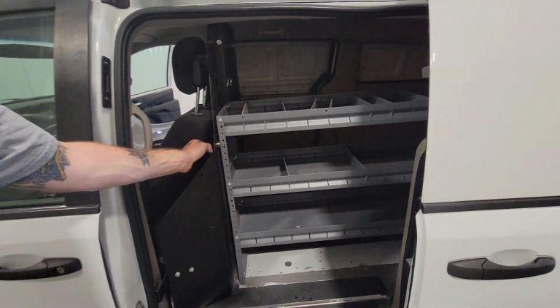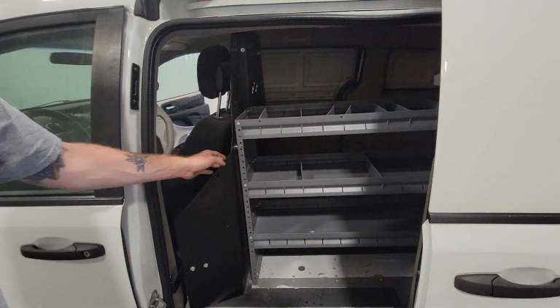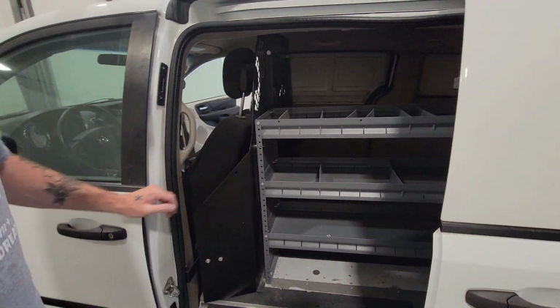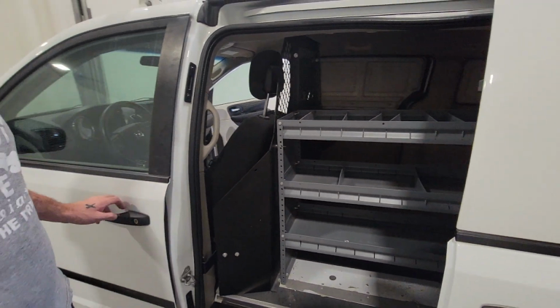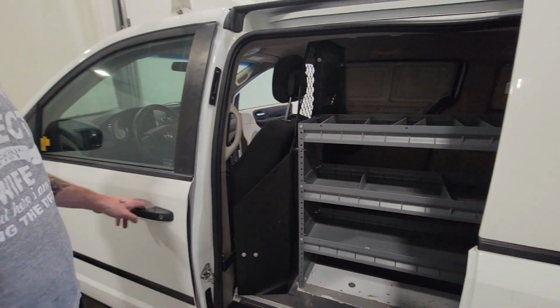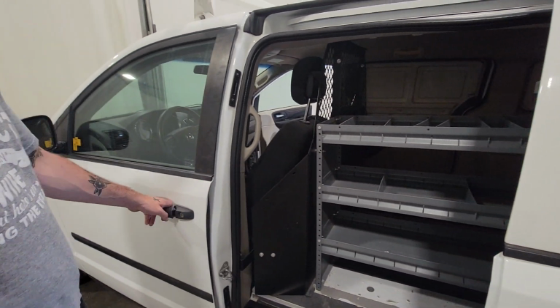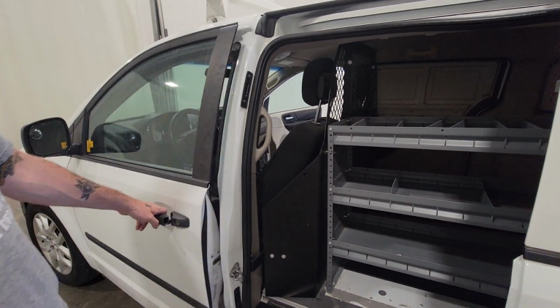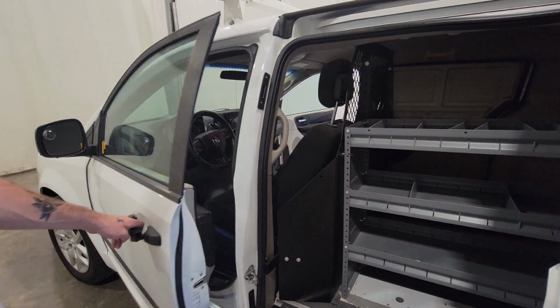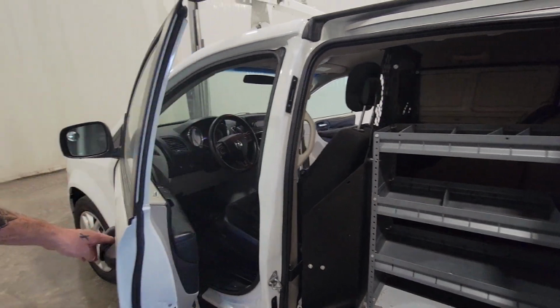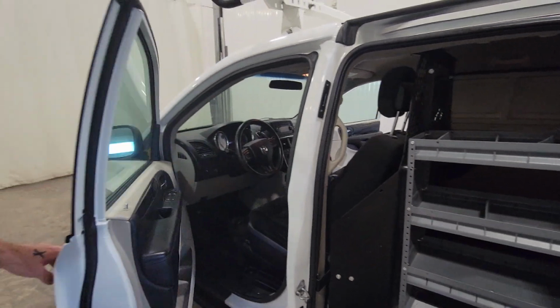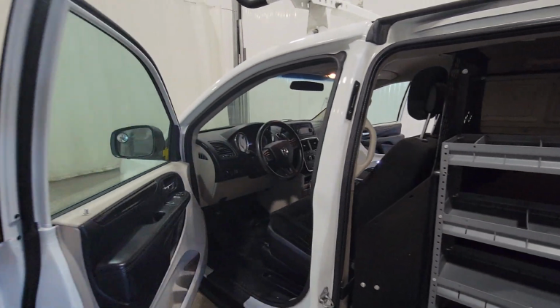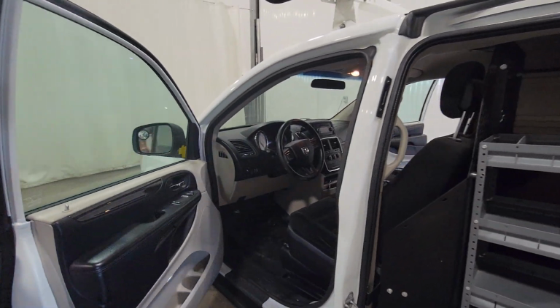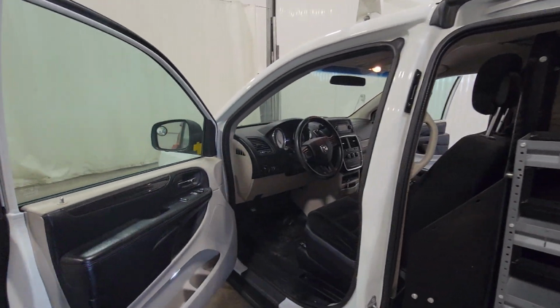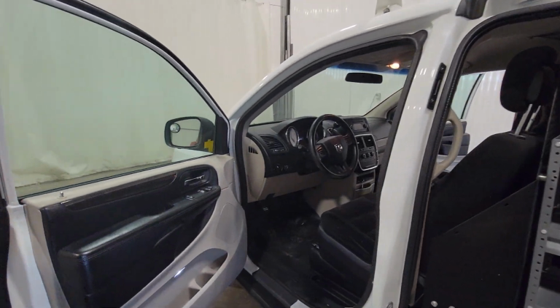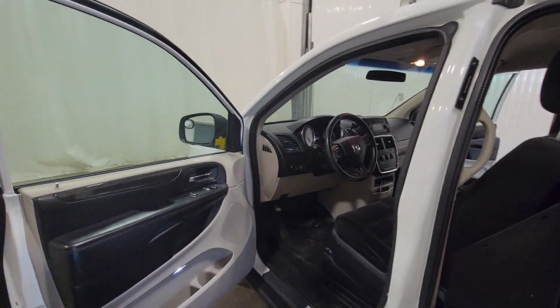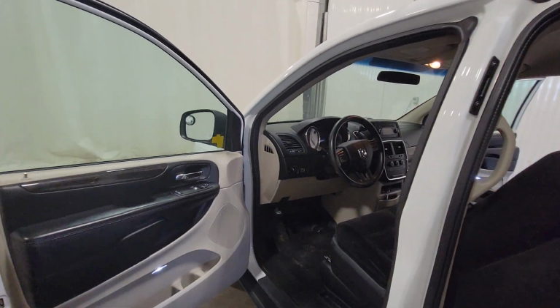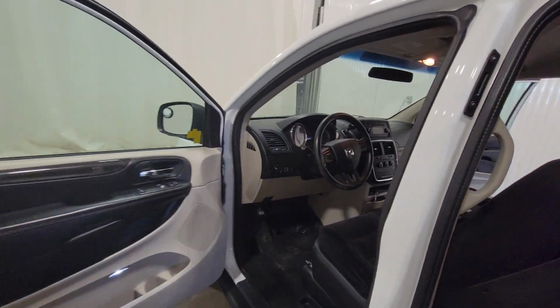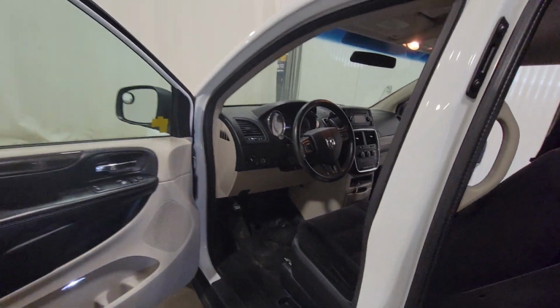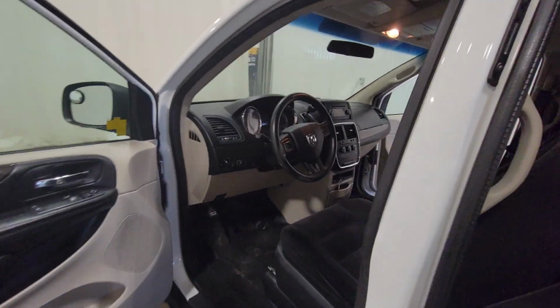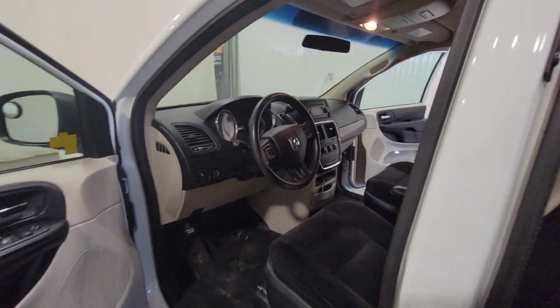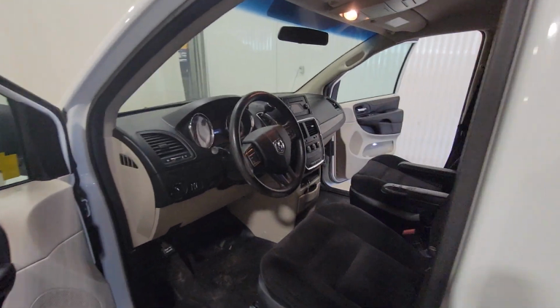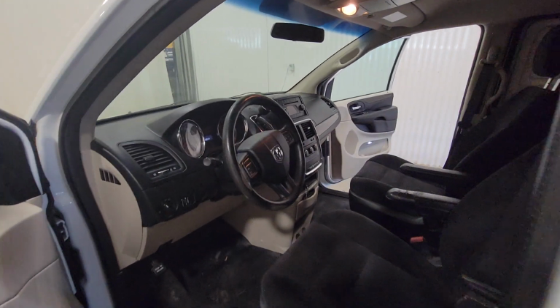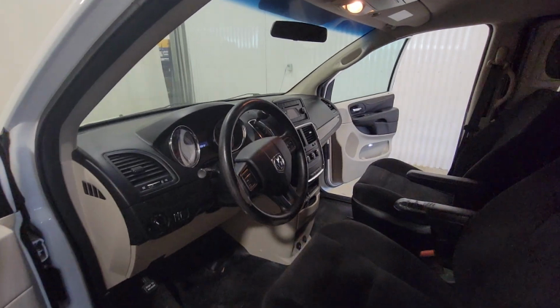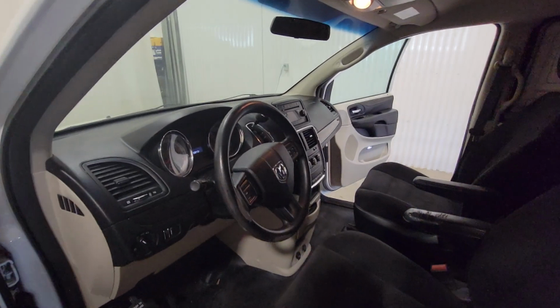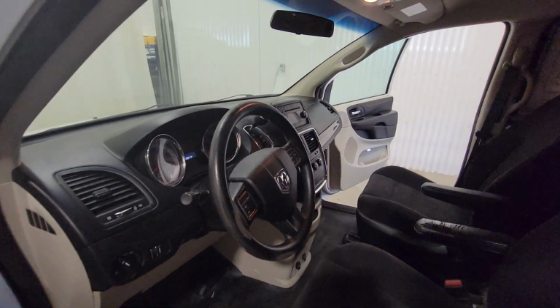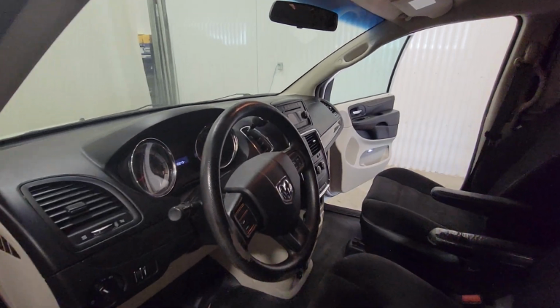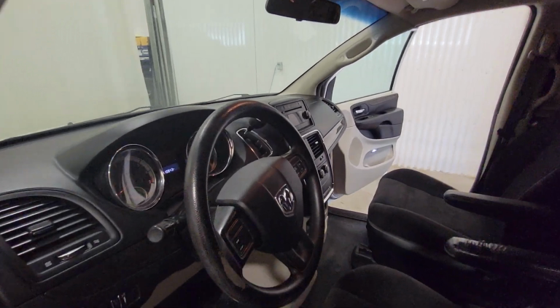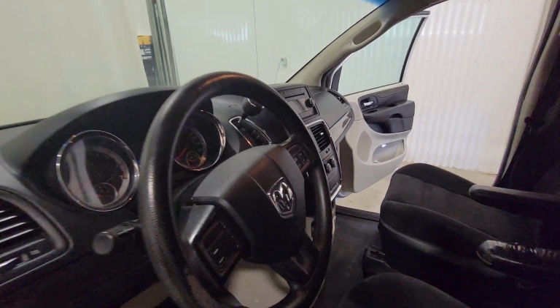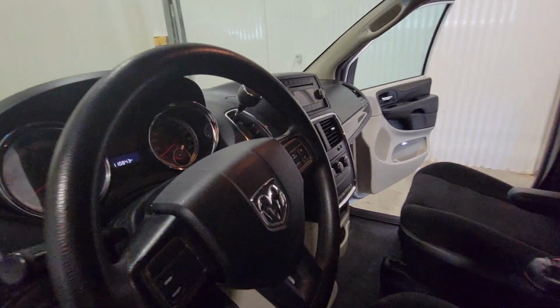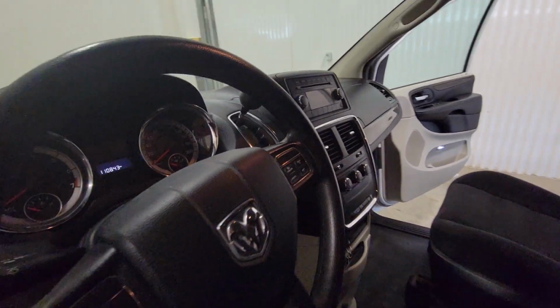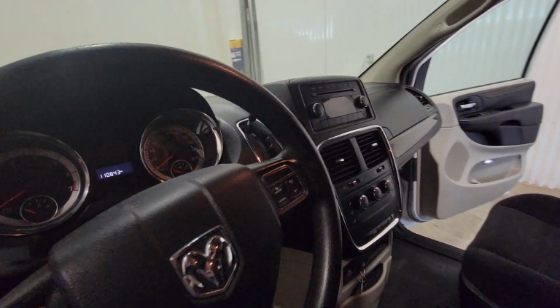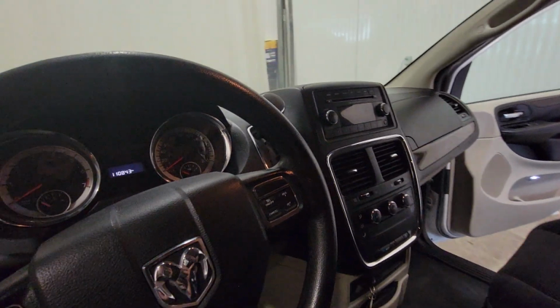There is a bulkhead divider in here as well. Power windows, power door locks, power mirrors, air, tilt, cruise.